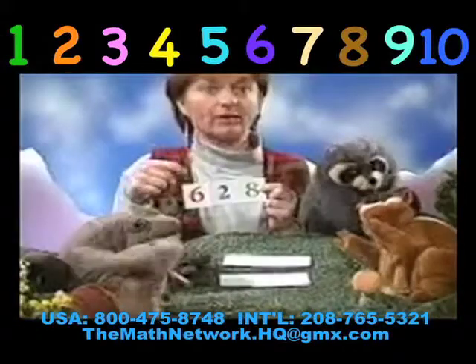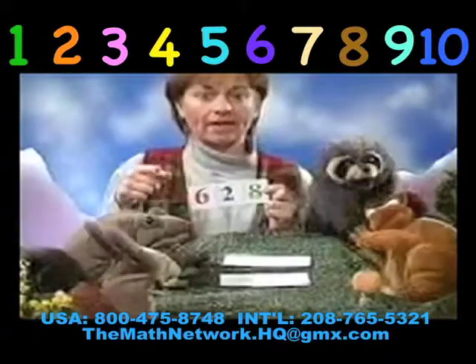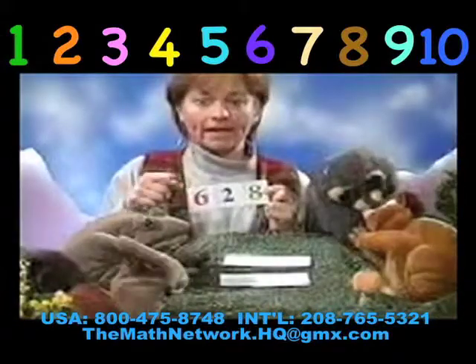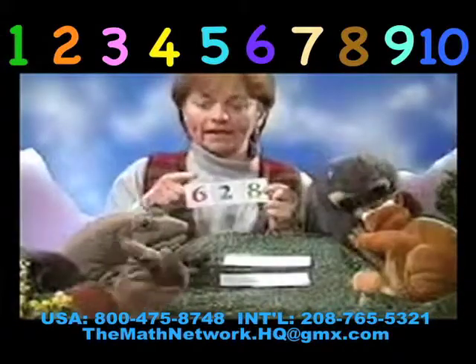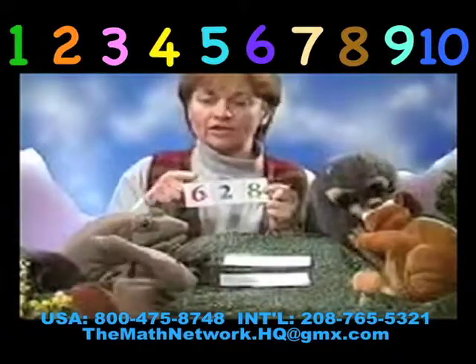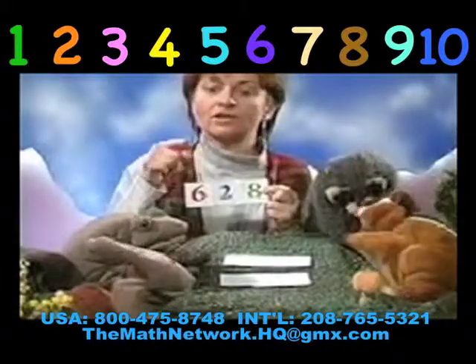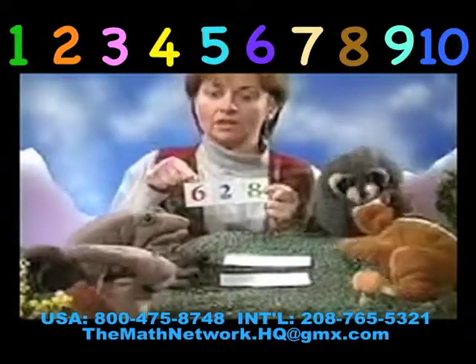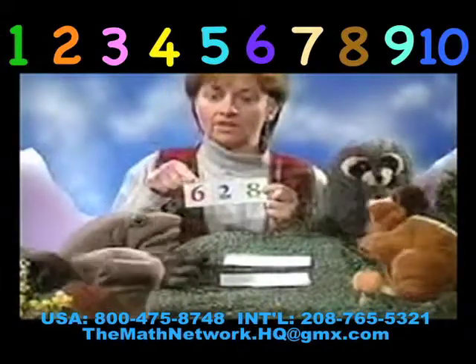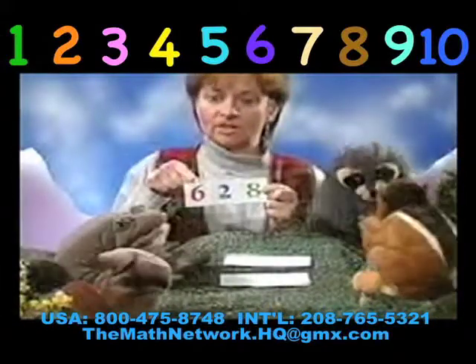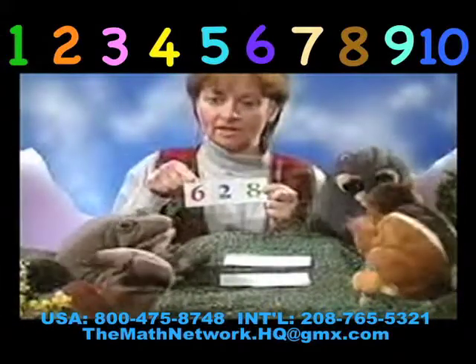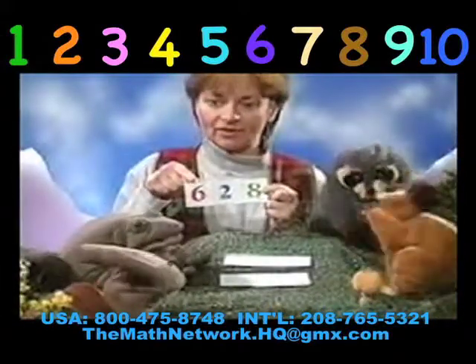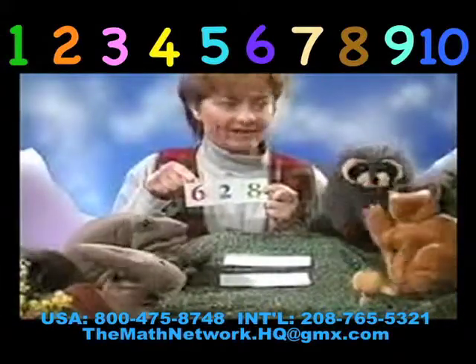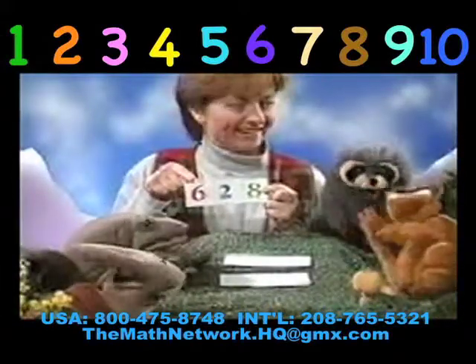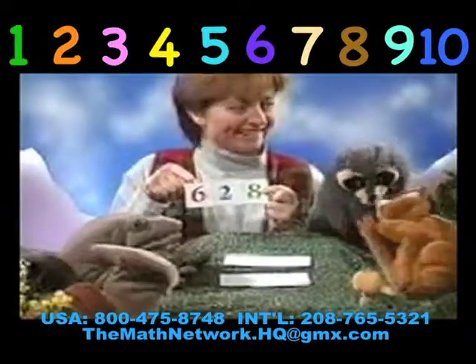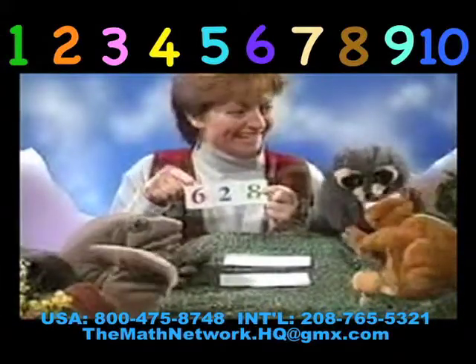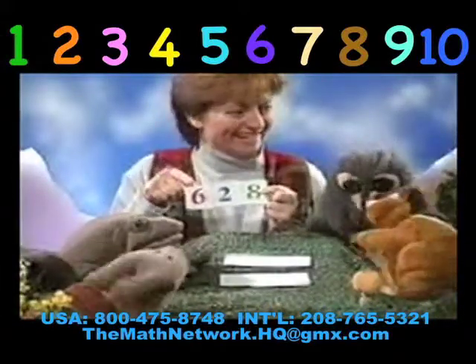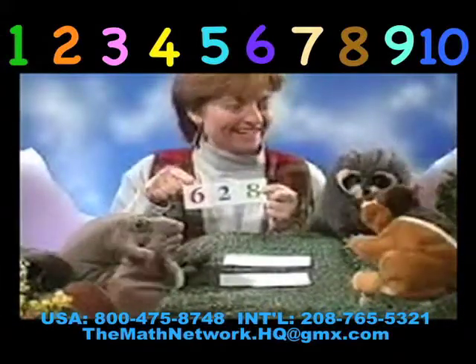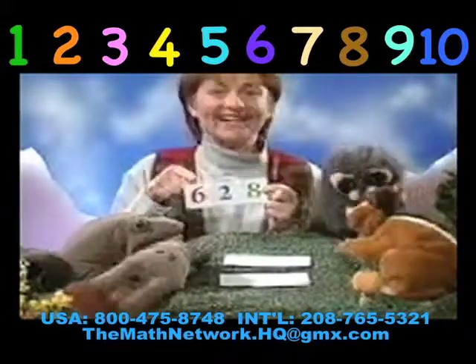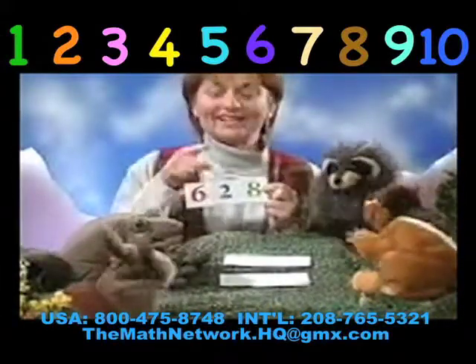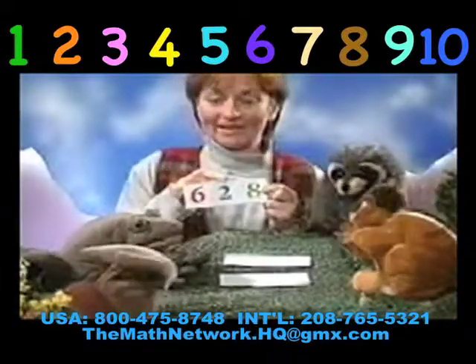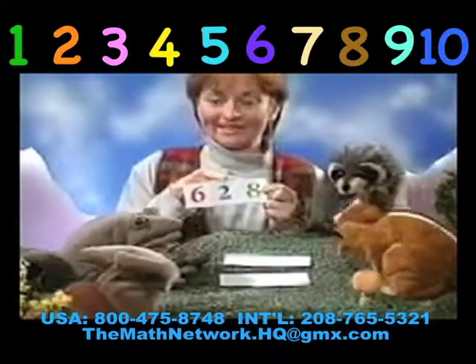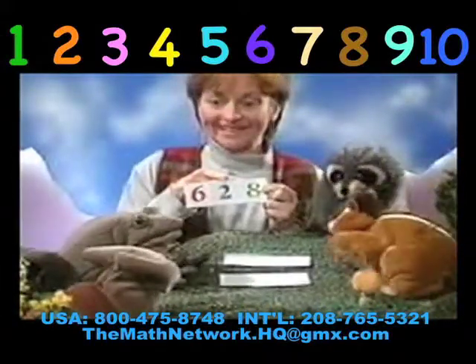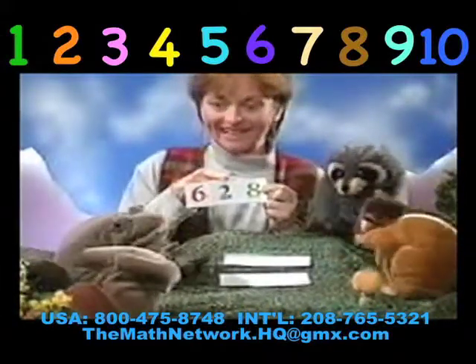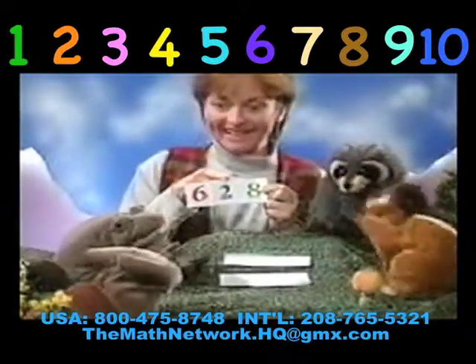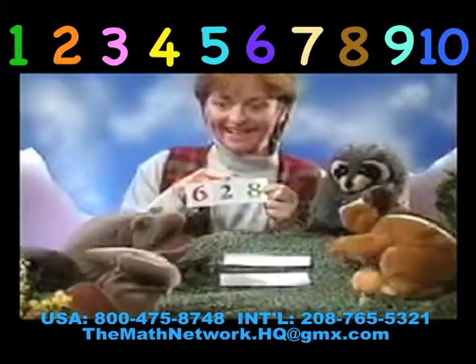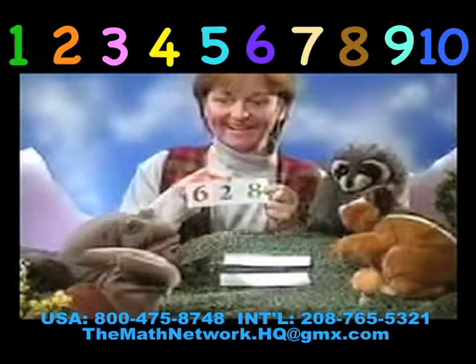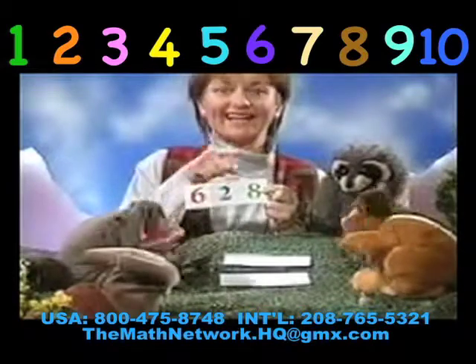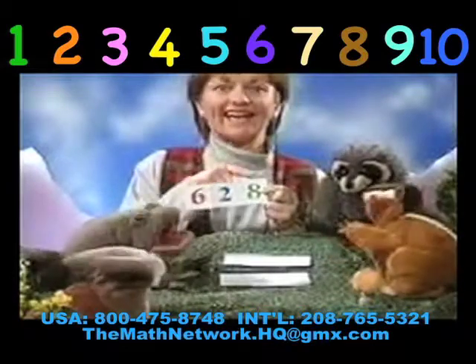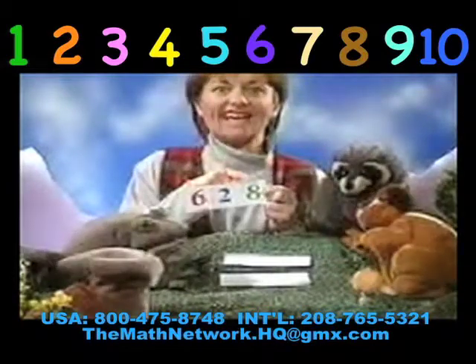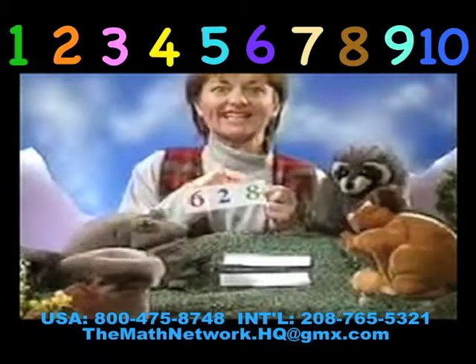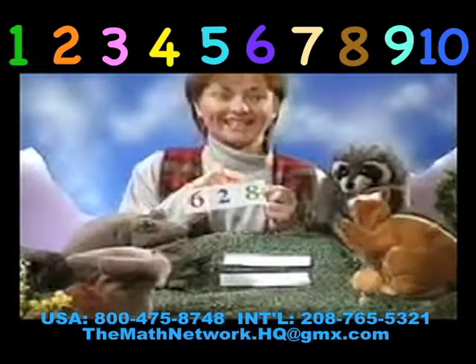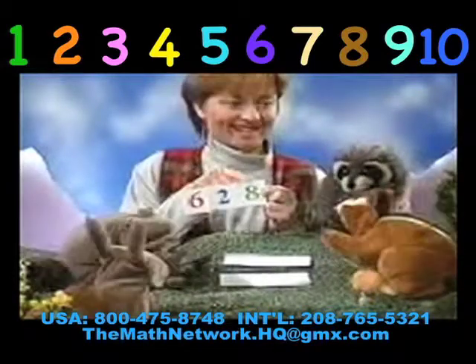Here we go again. One, and it's six hundred. Six hundred. Twenty. Twenty. Eight. Eight.